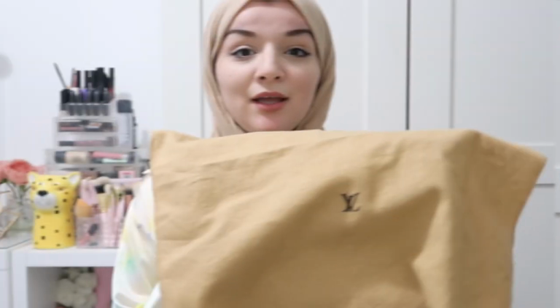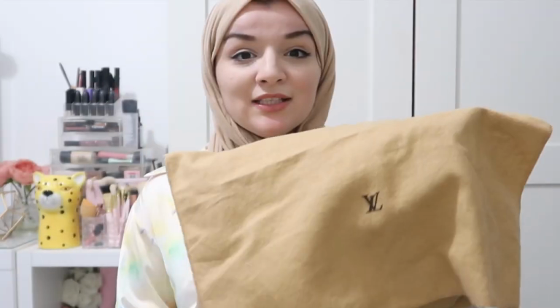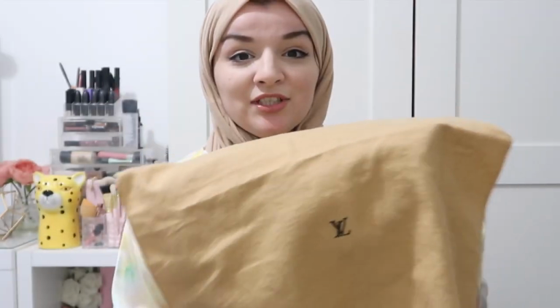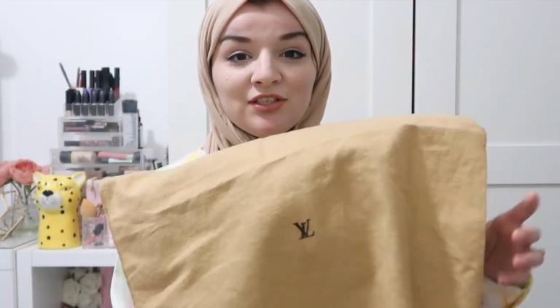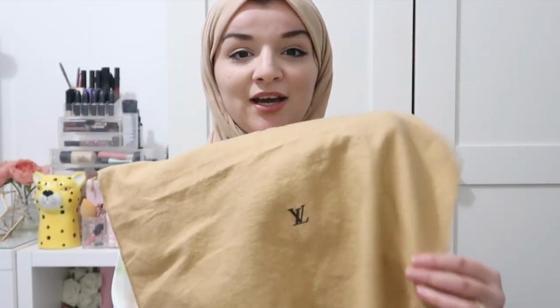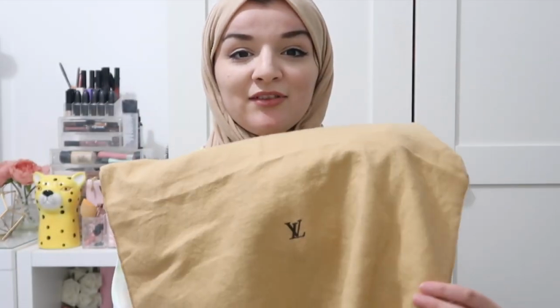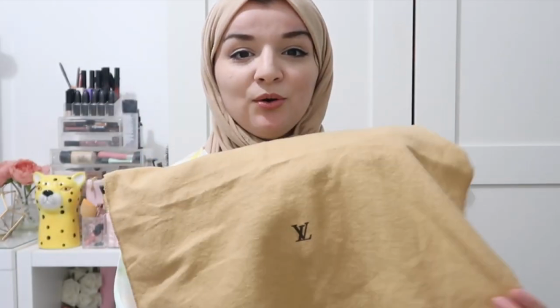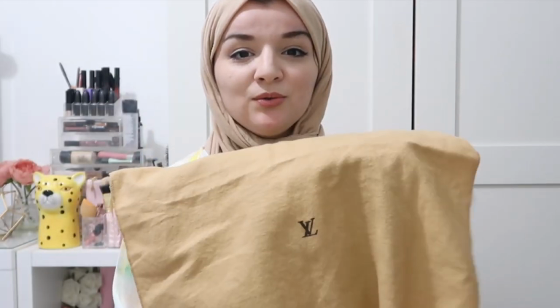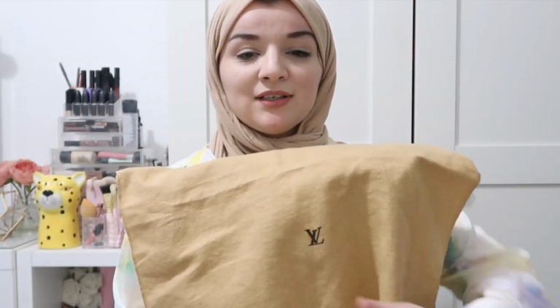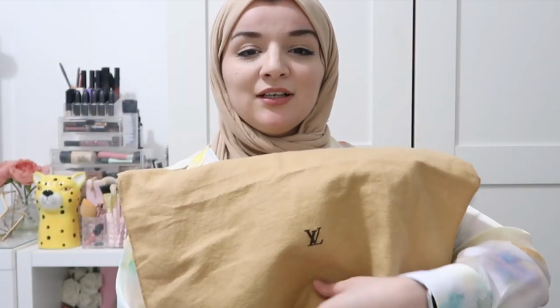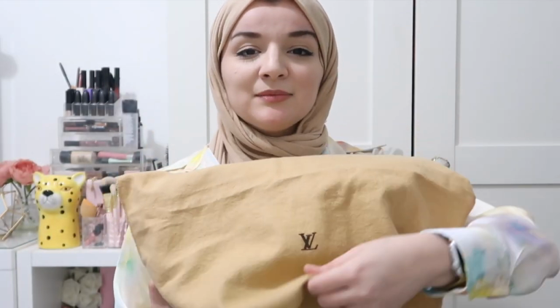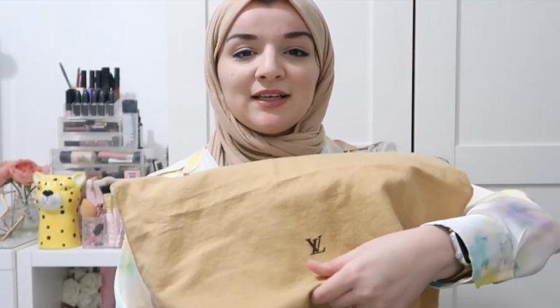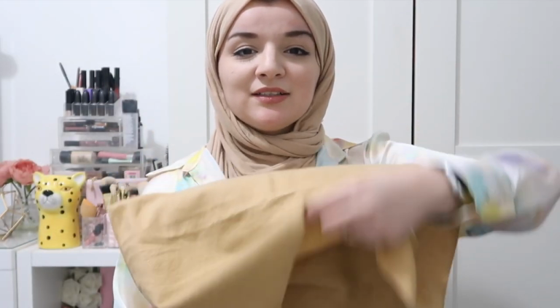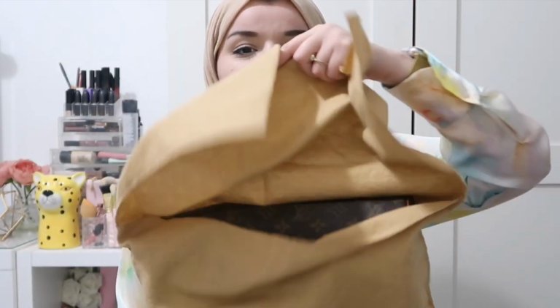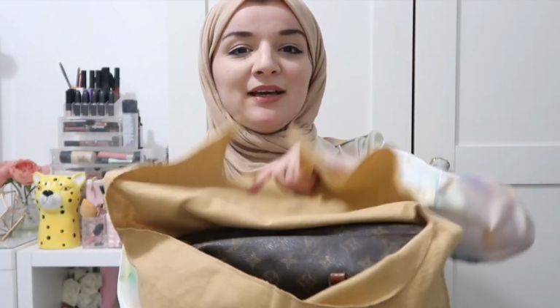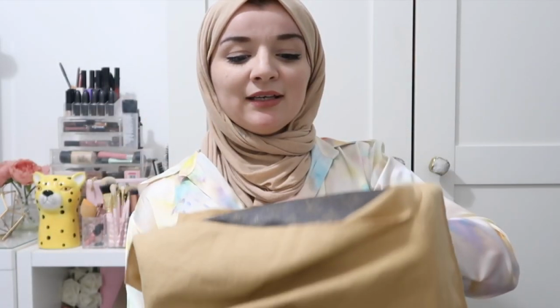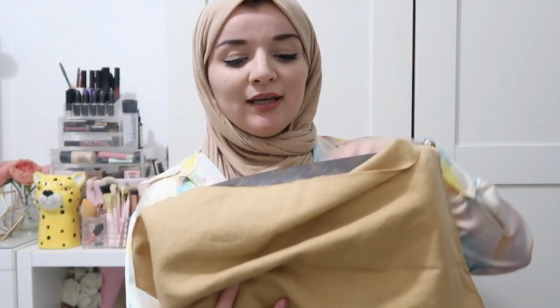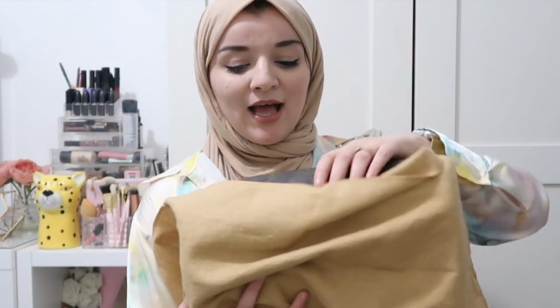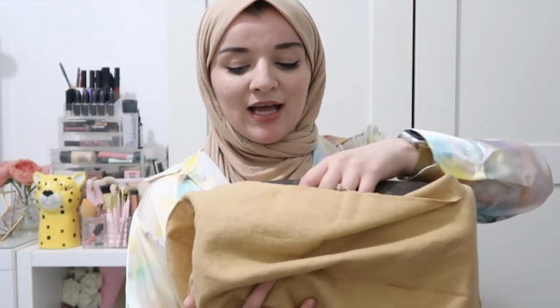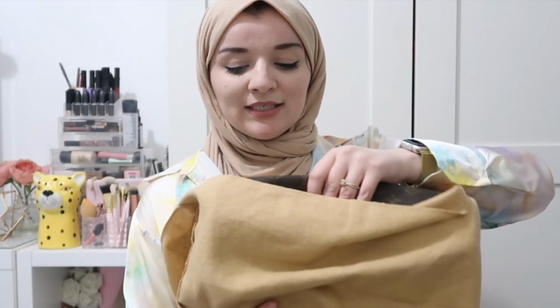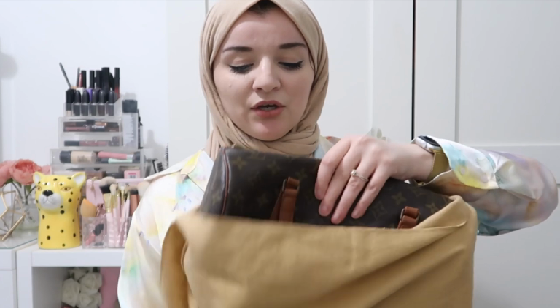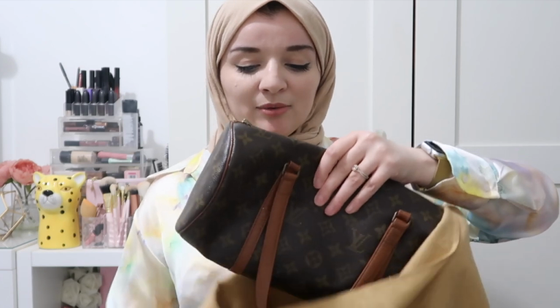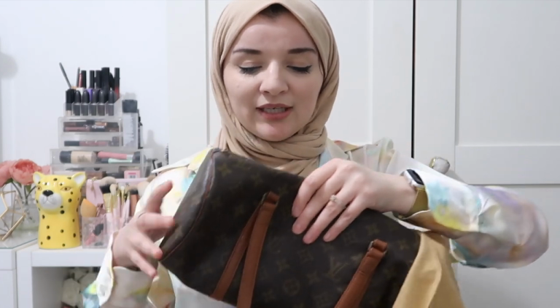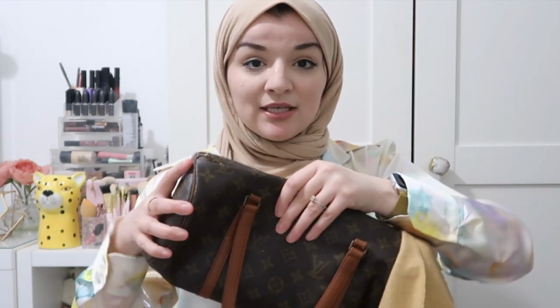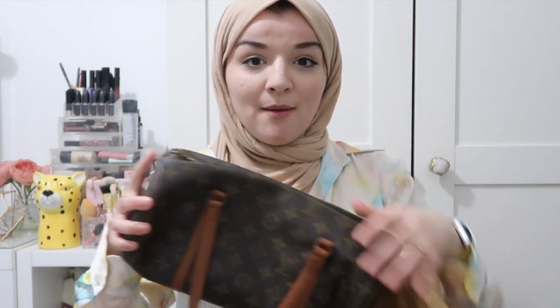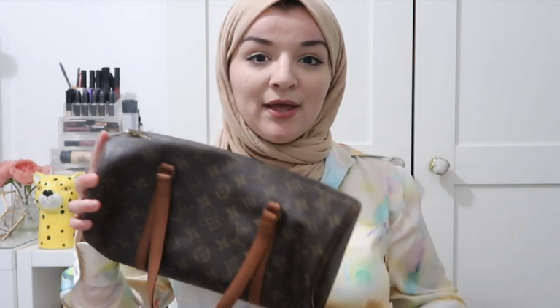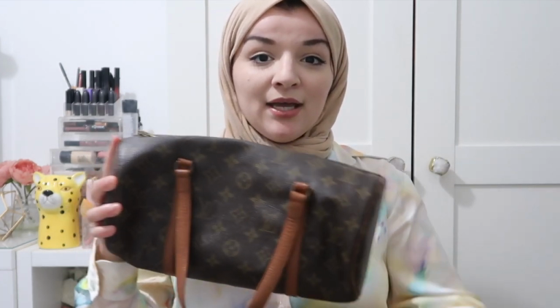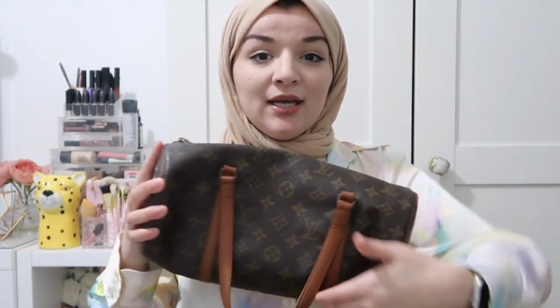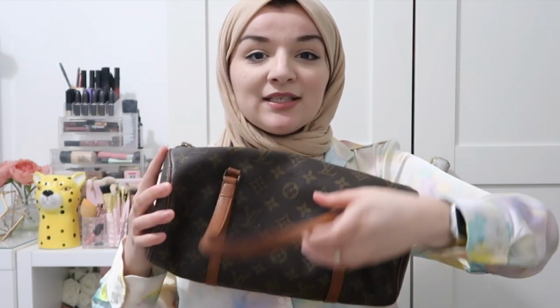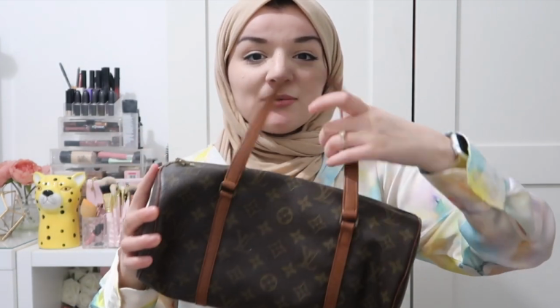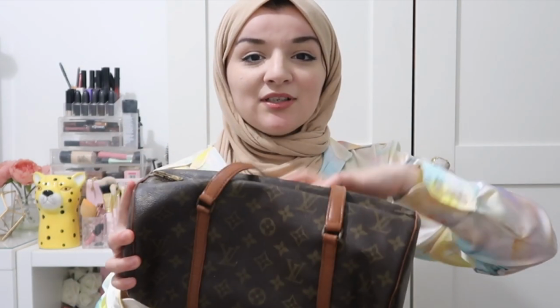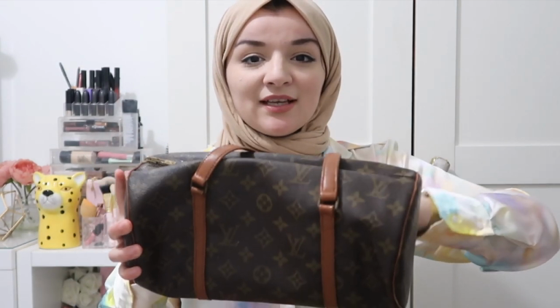It's vintage, so it has the old style dust bag. Opening it up, this is what it looks like.